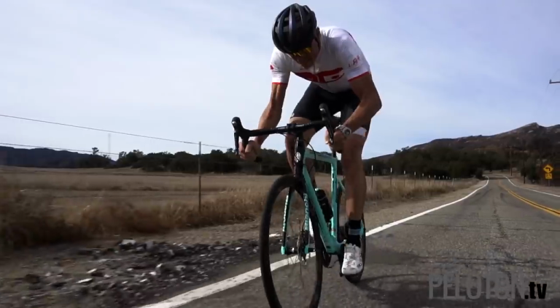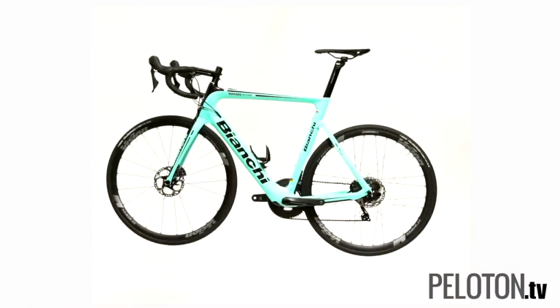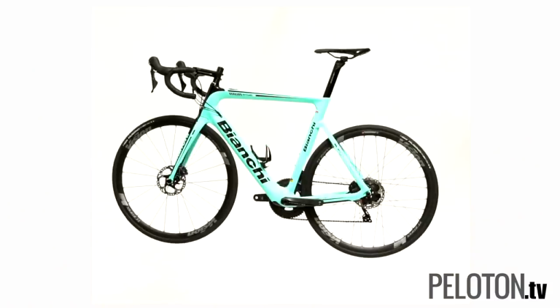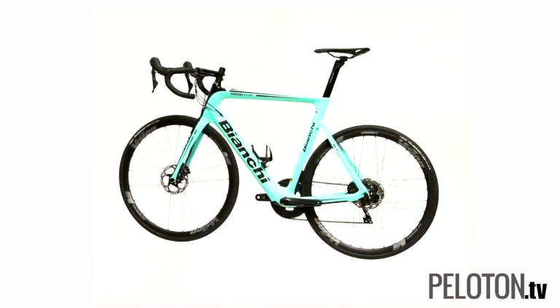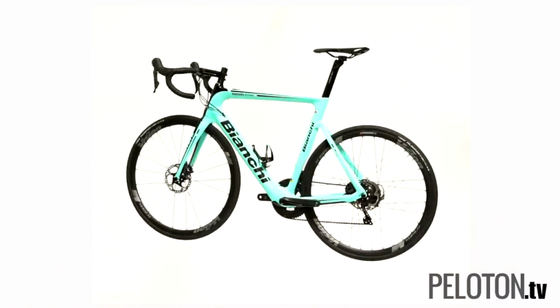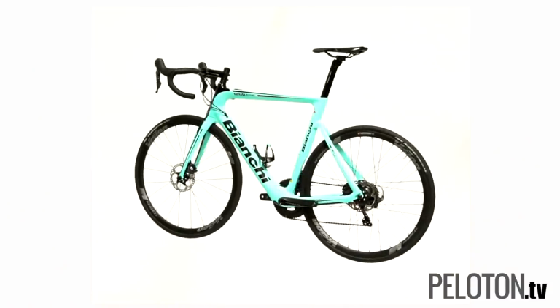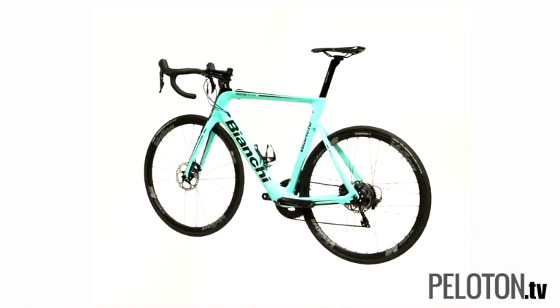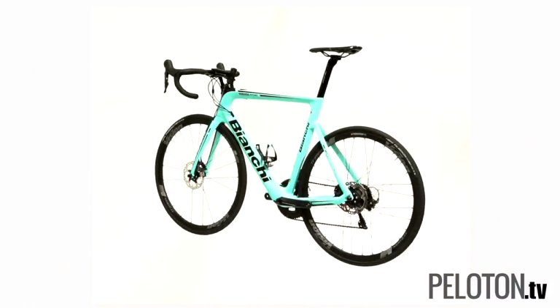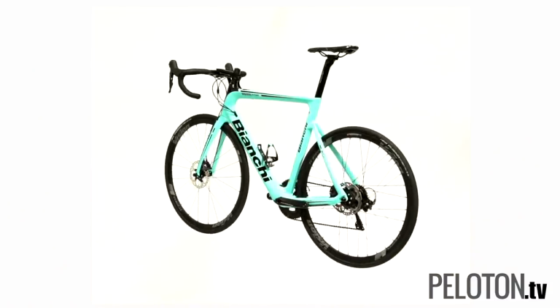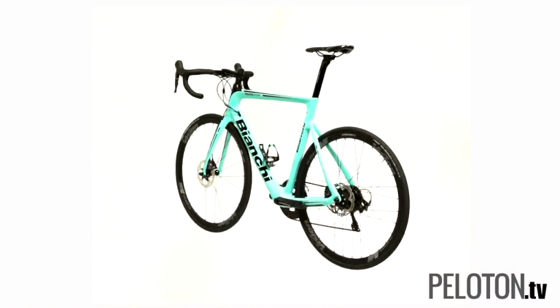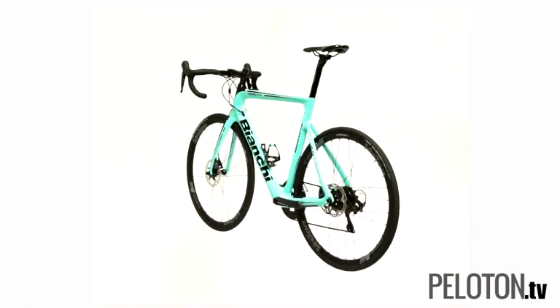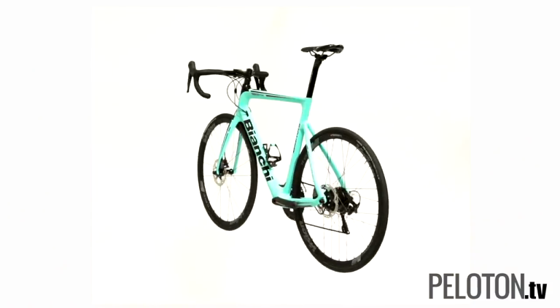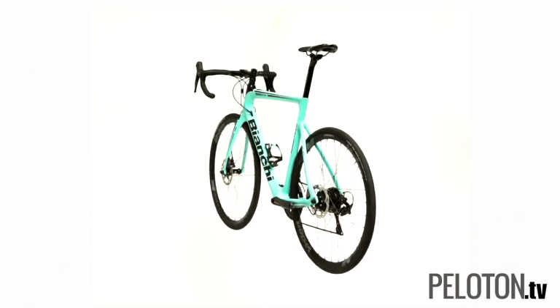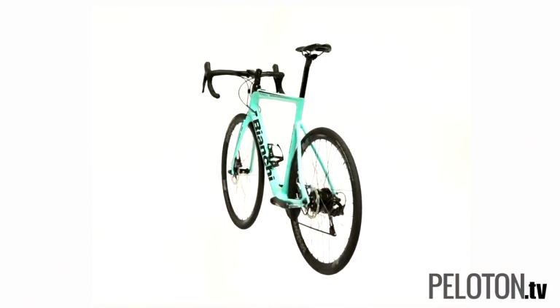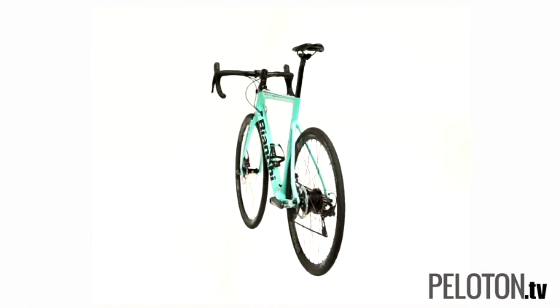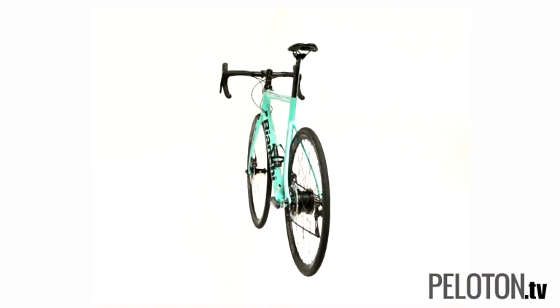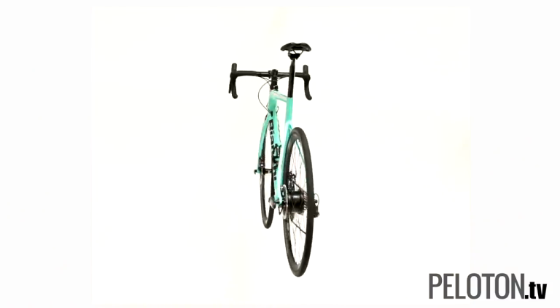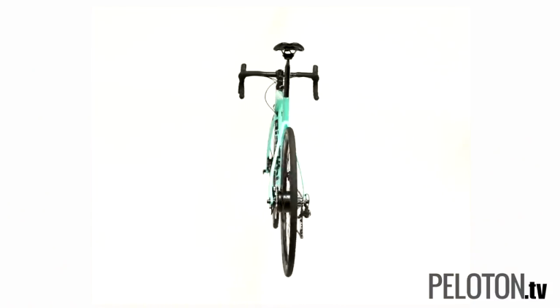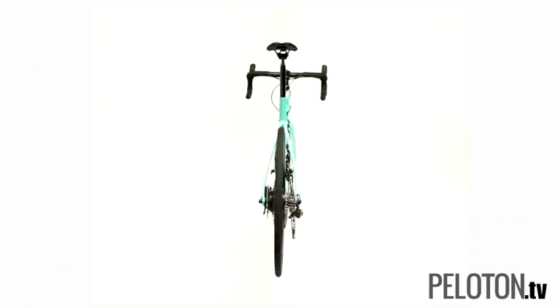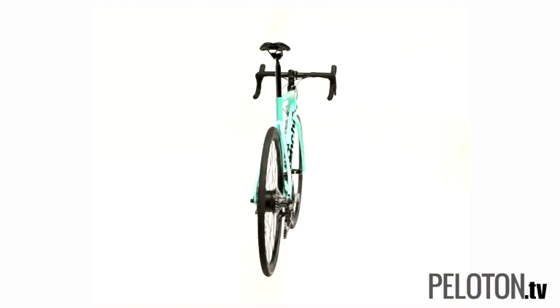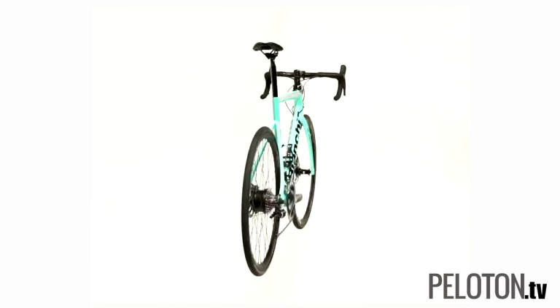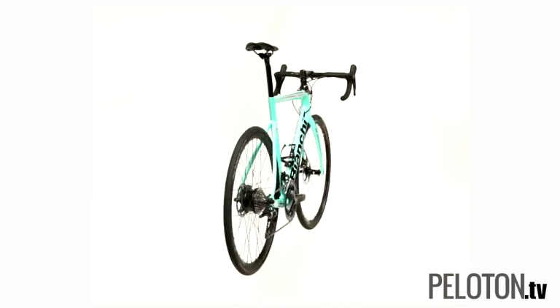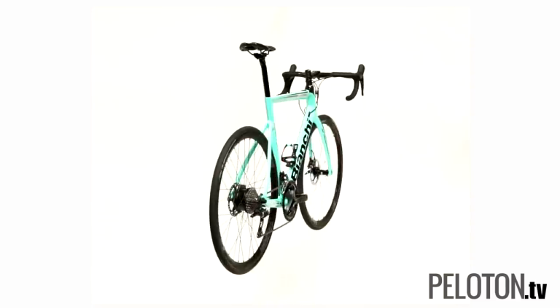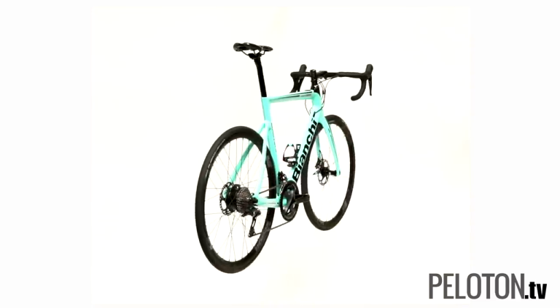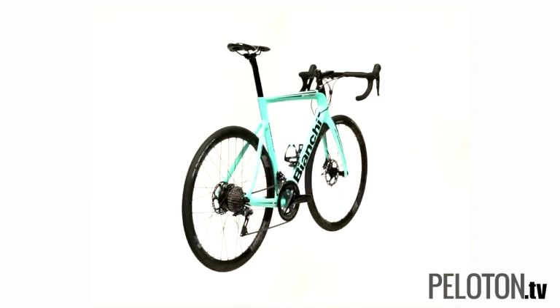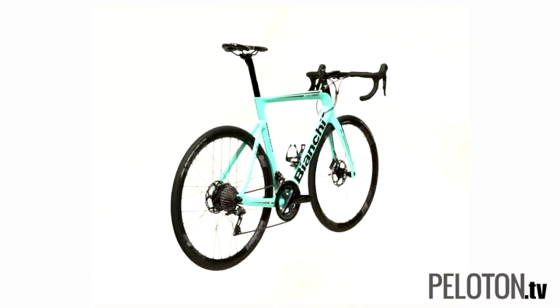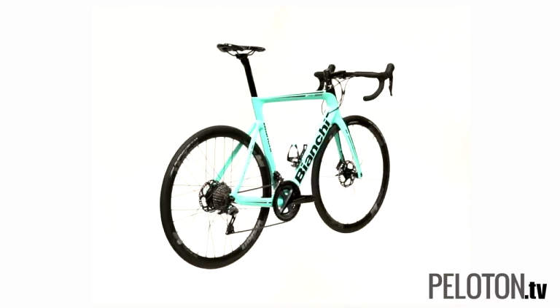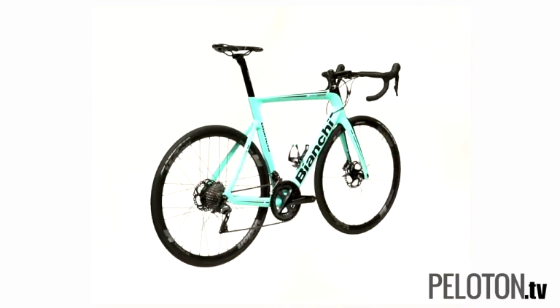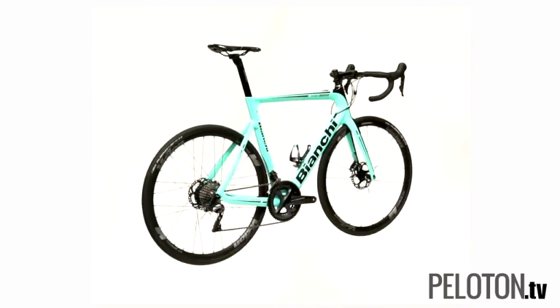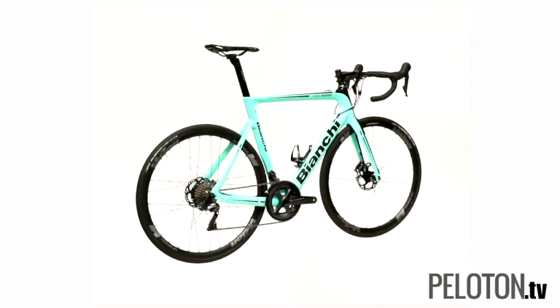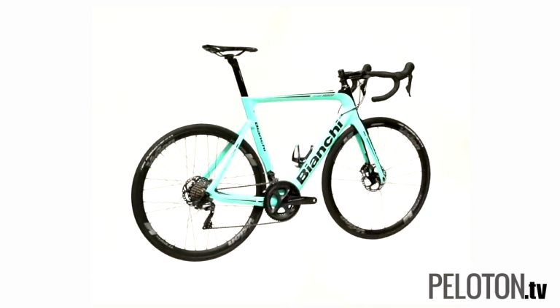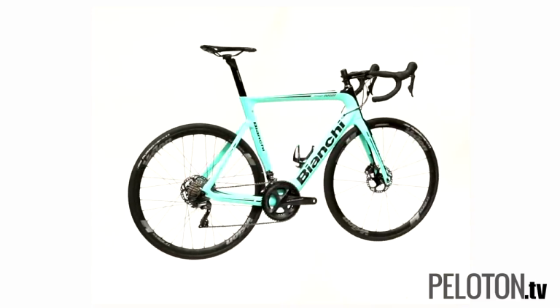The eBike is a heavy, ungainly beast — giant battery stuffed in the downtube, wires hanging everywhere. Or is it?